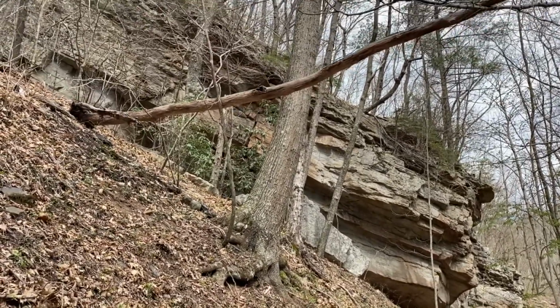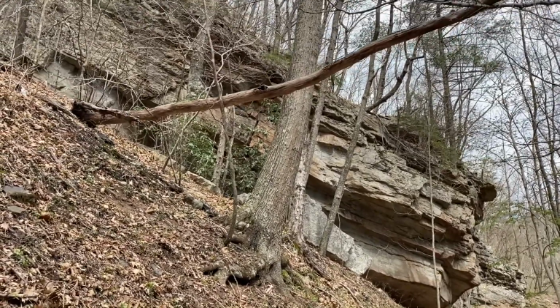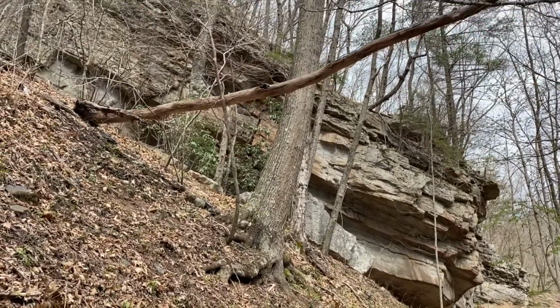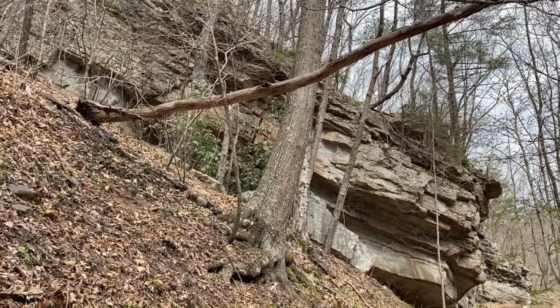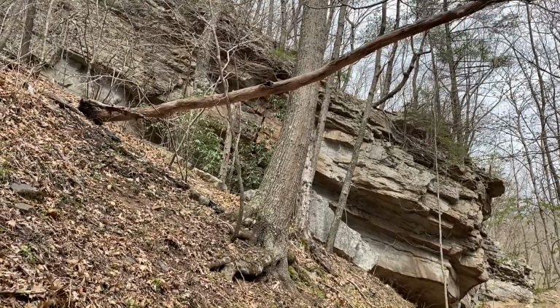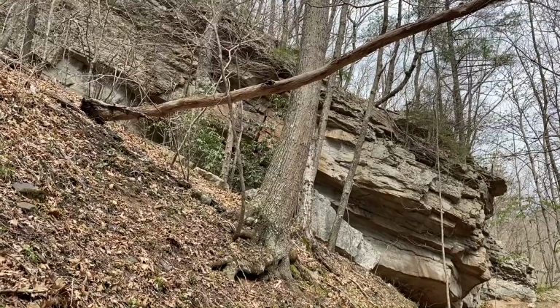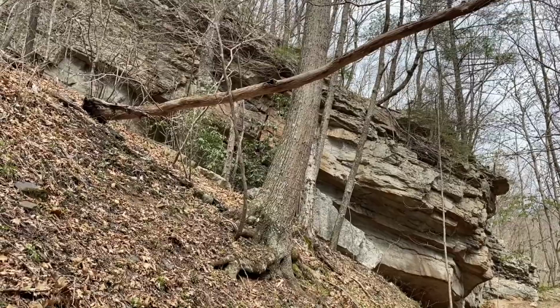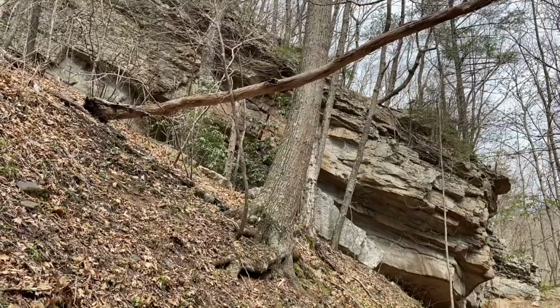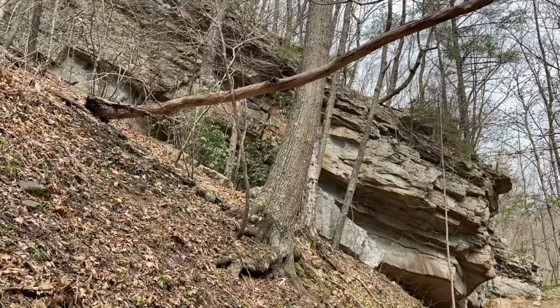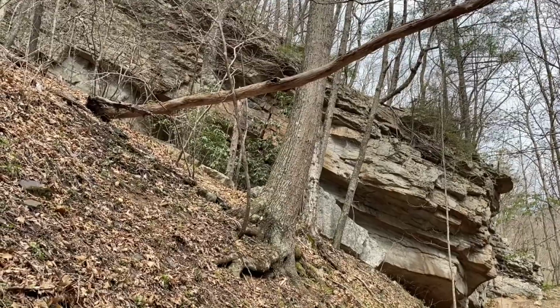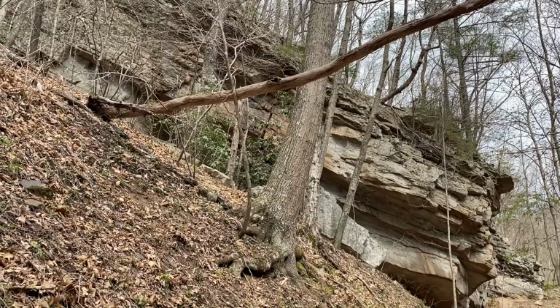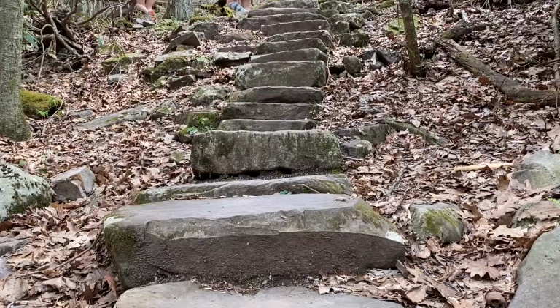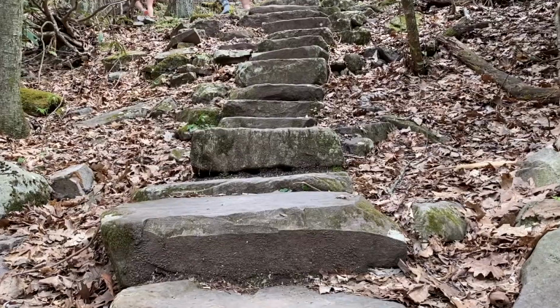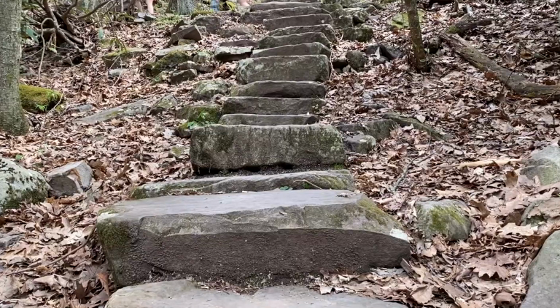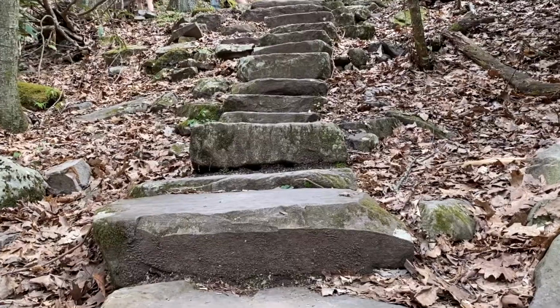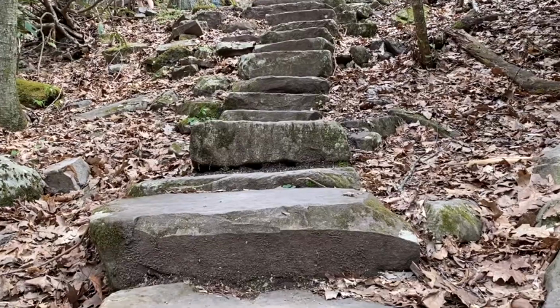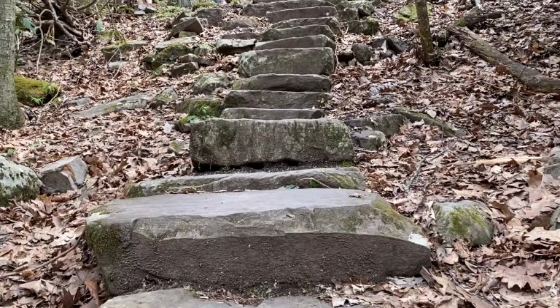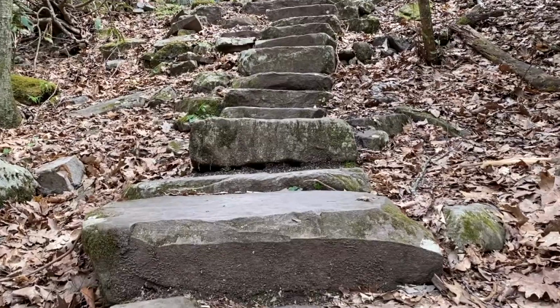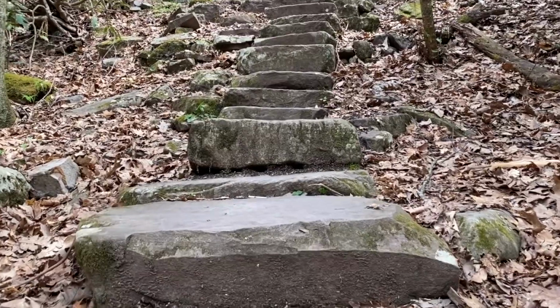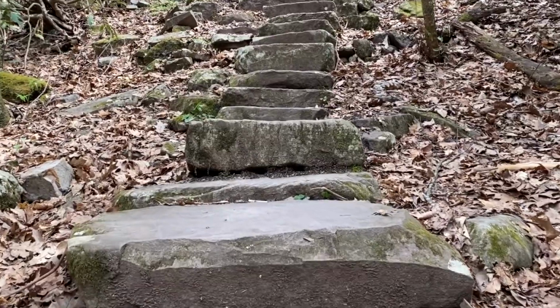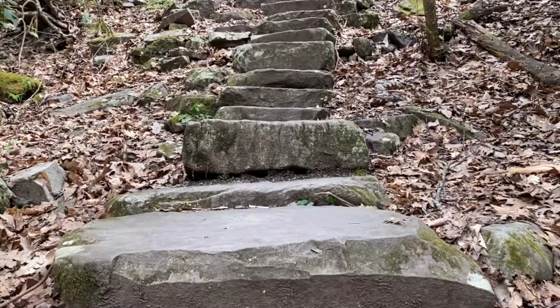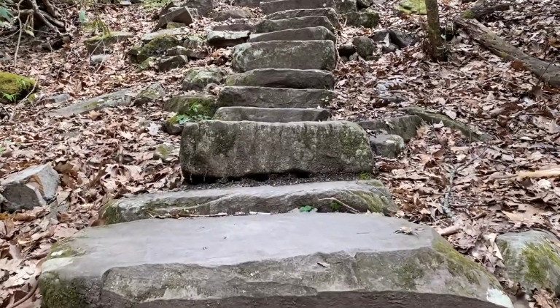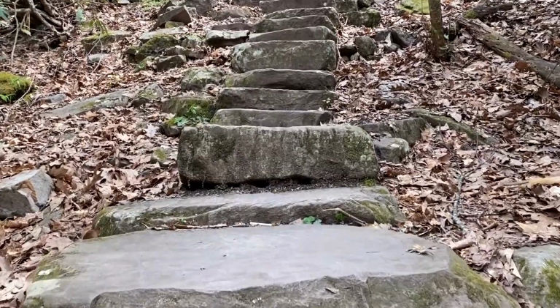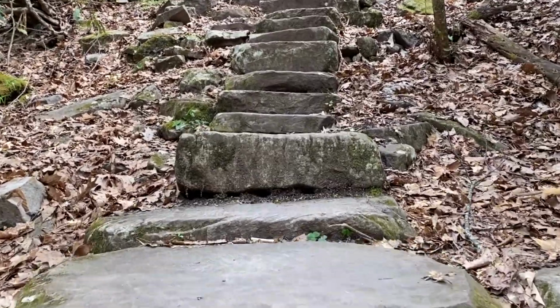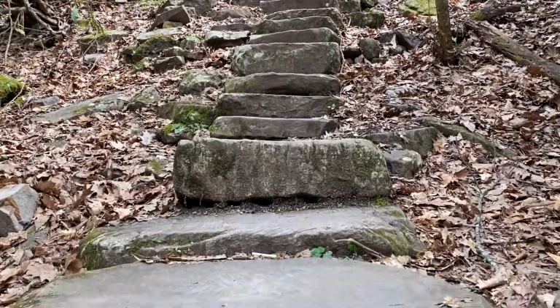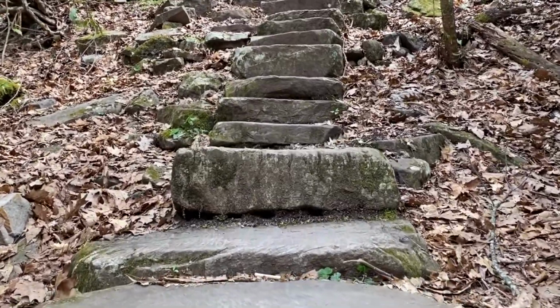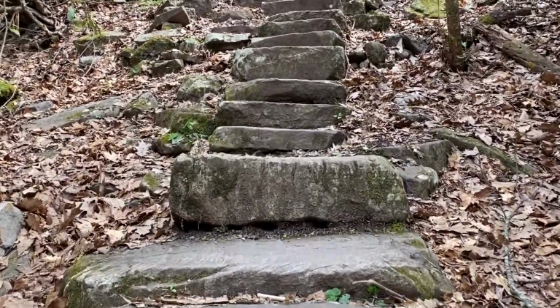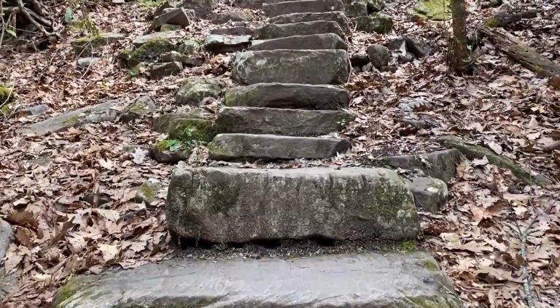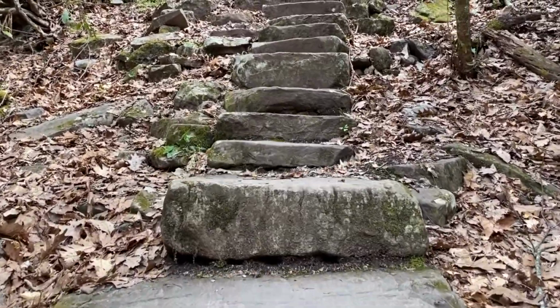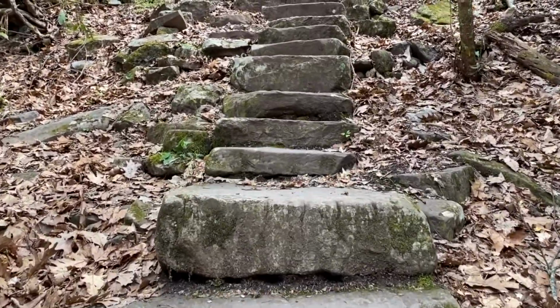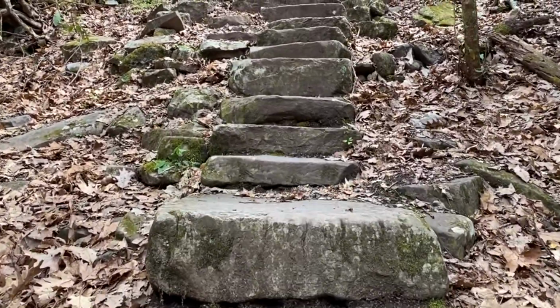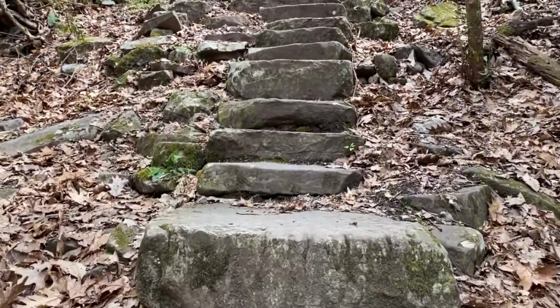The other is the high path, which, while it will still get your heart rate lifted, is much easier.